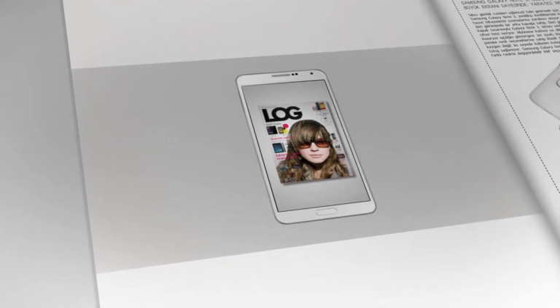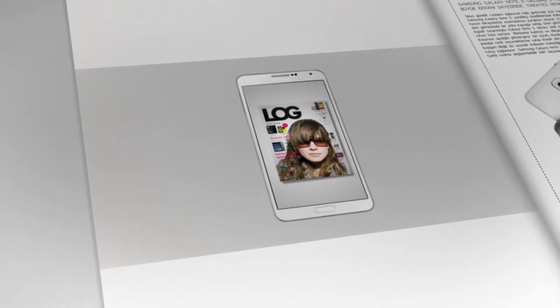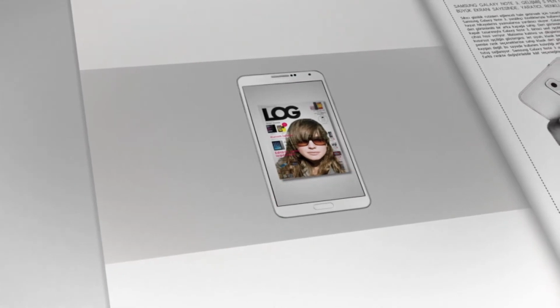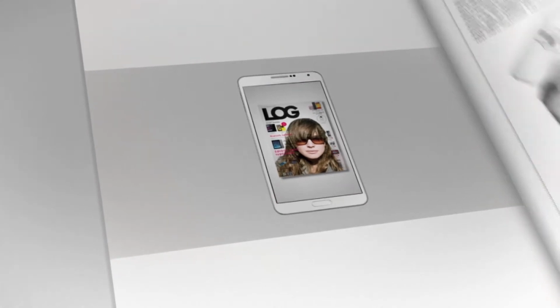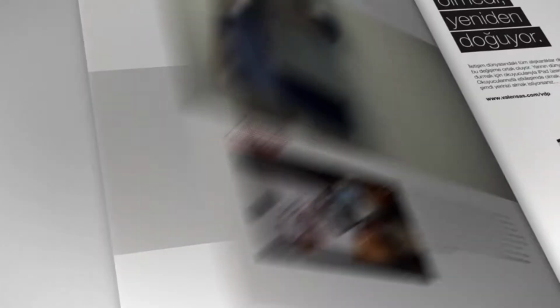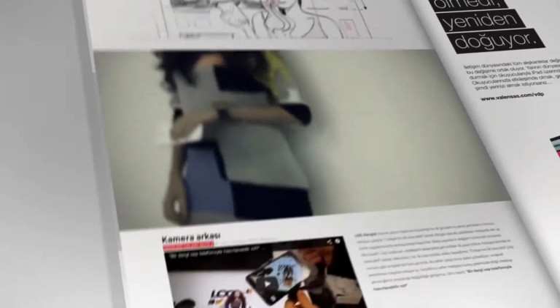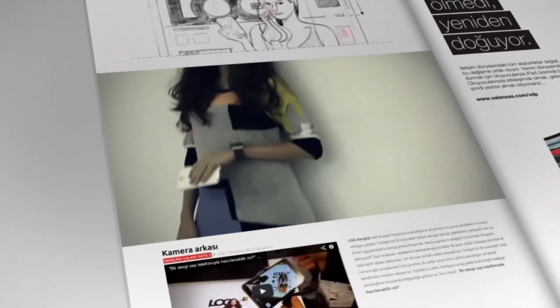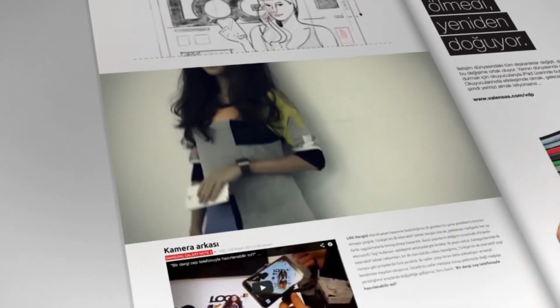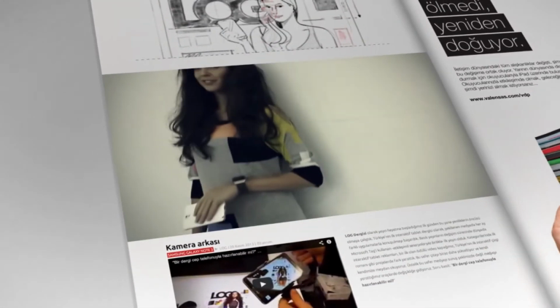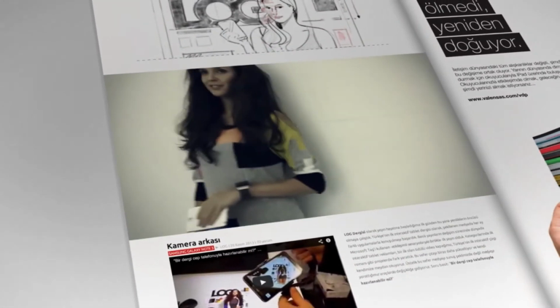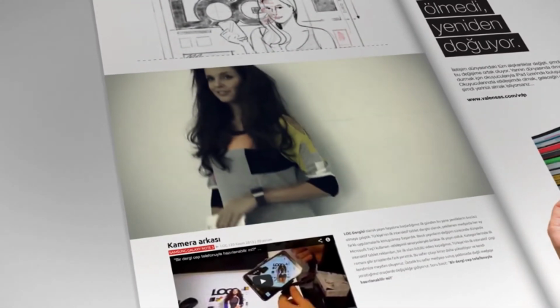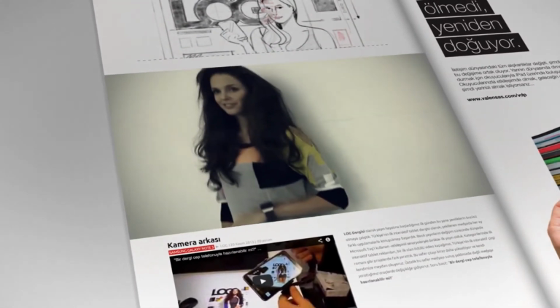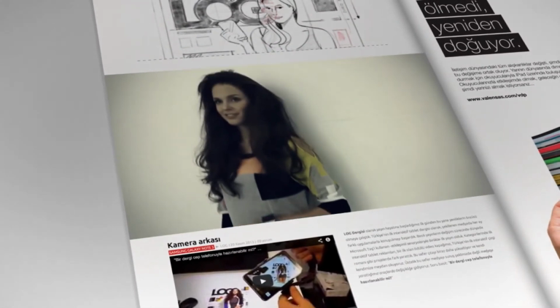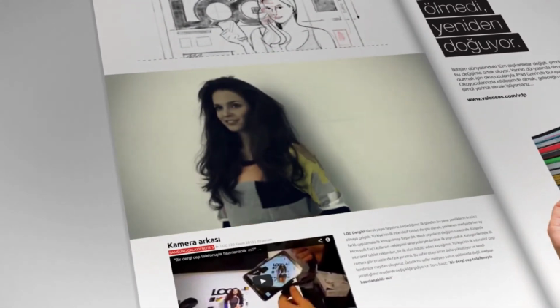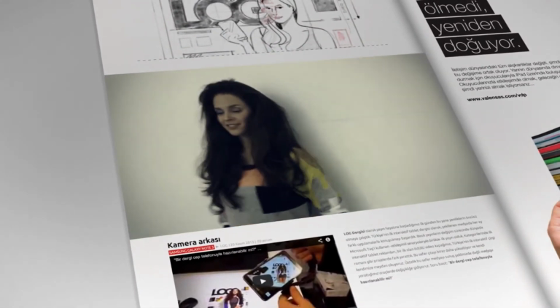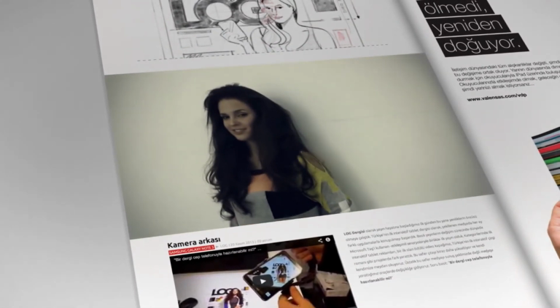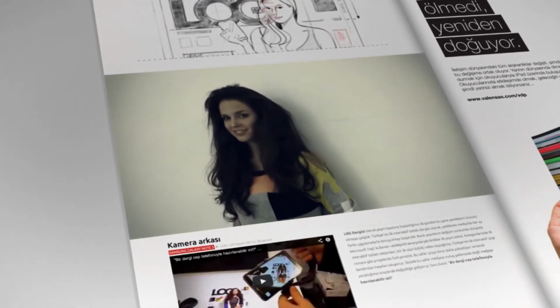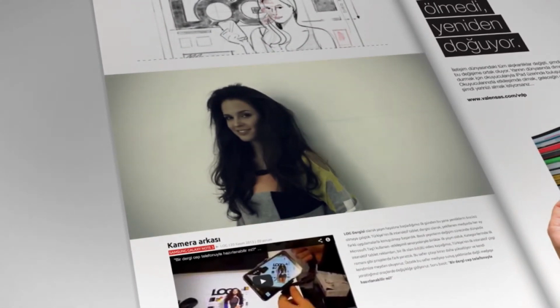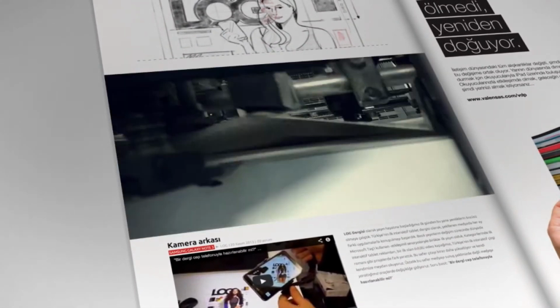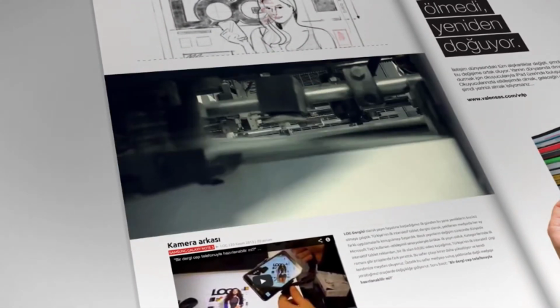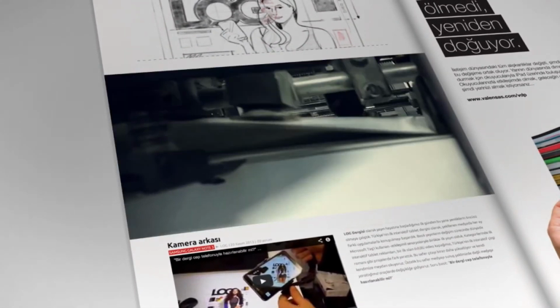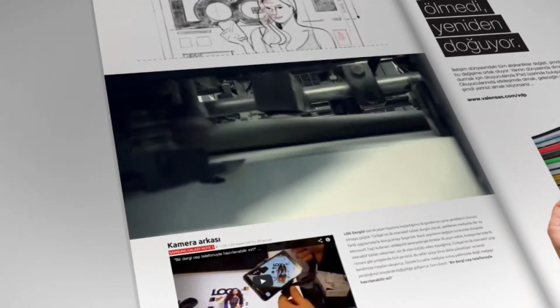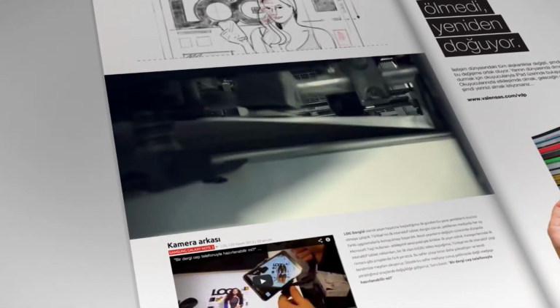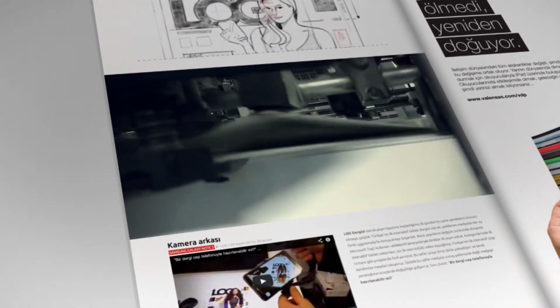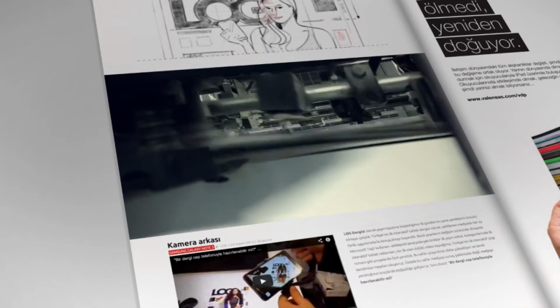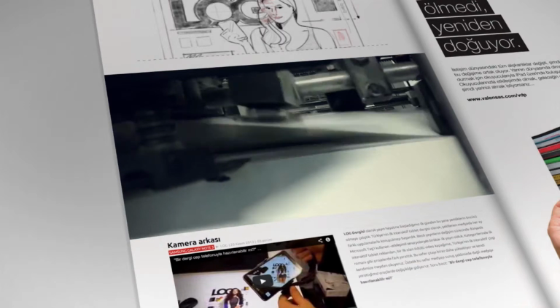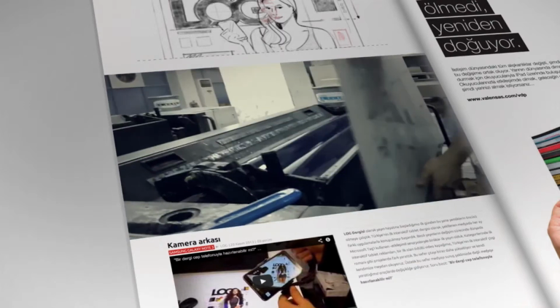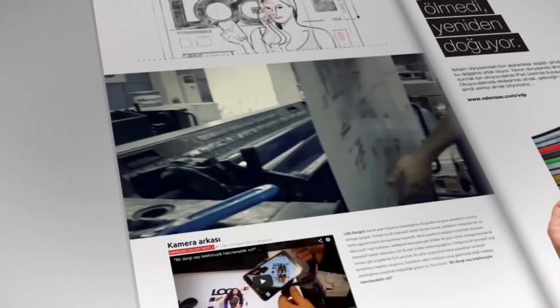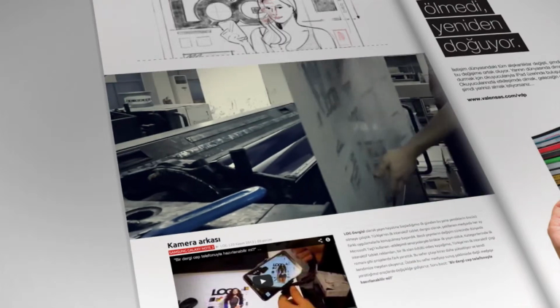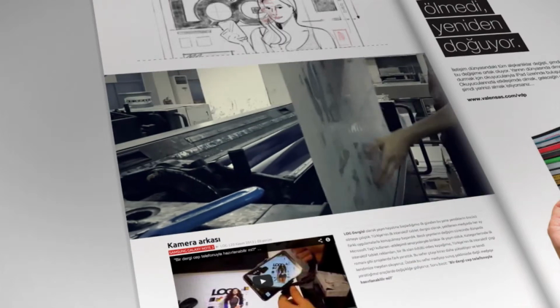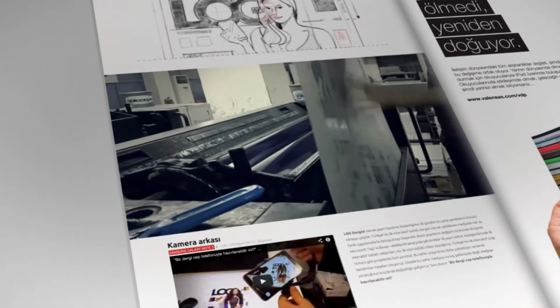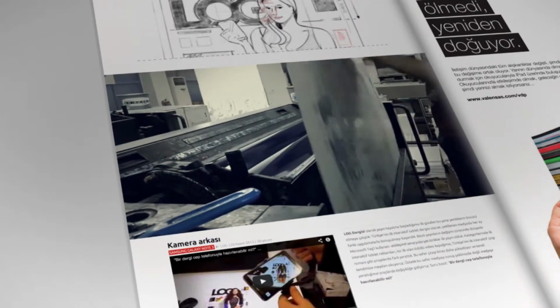Before long, we had a full behind-the-scenes video, and the Log magazine was completed and printed.